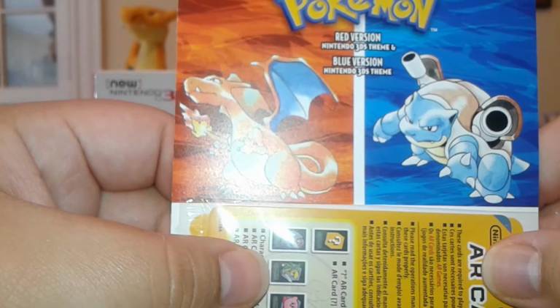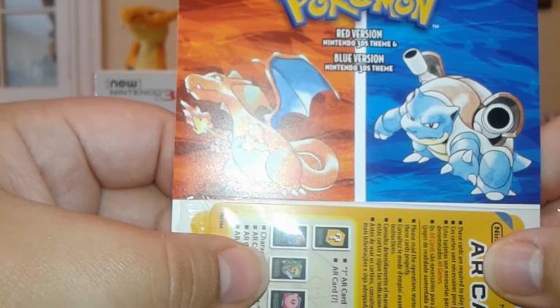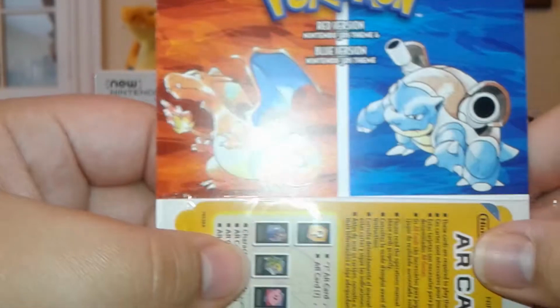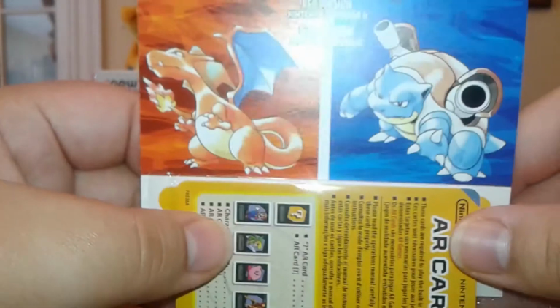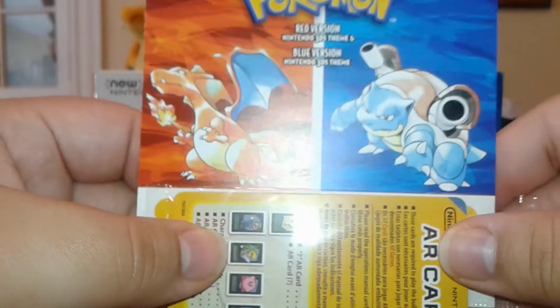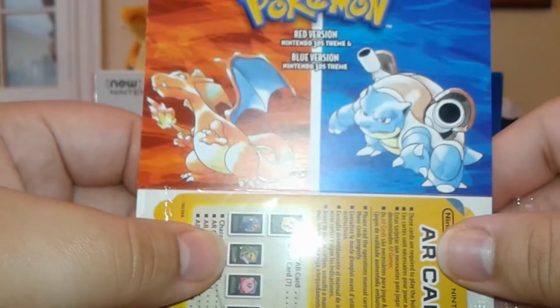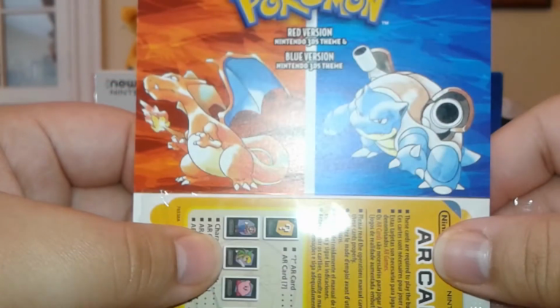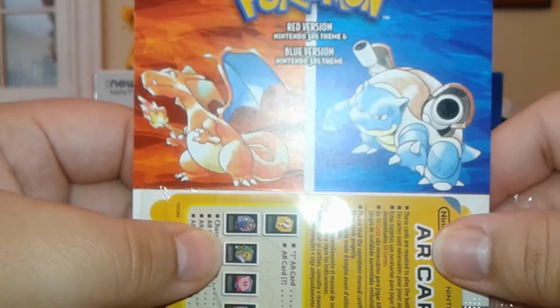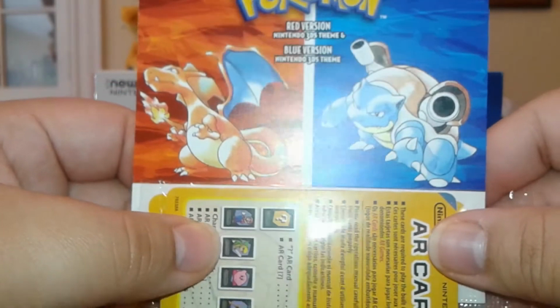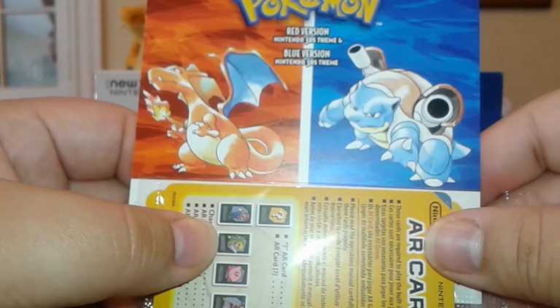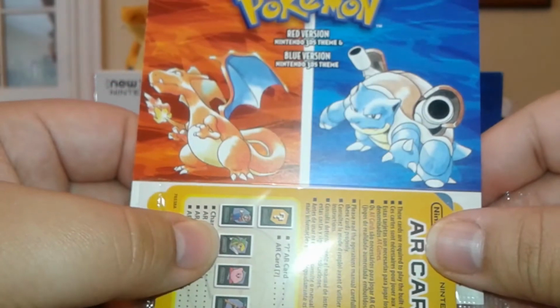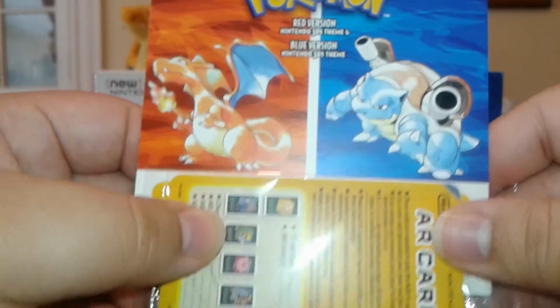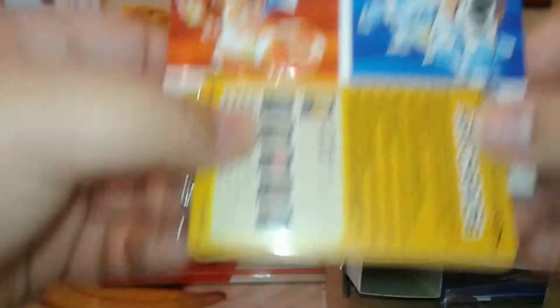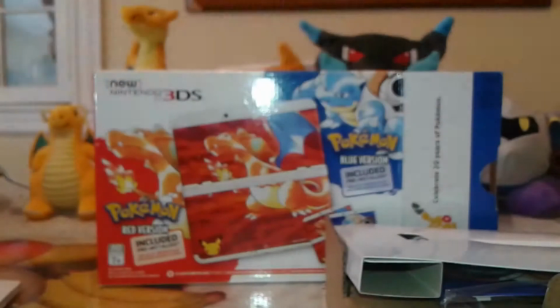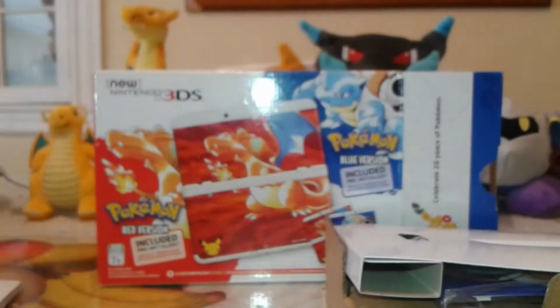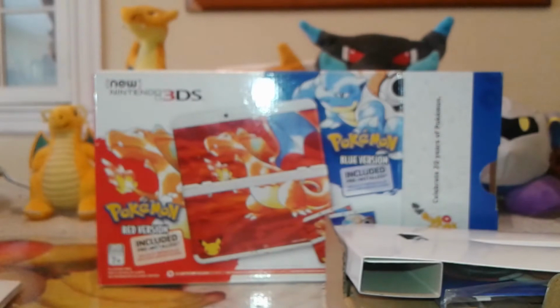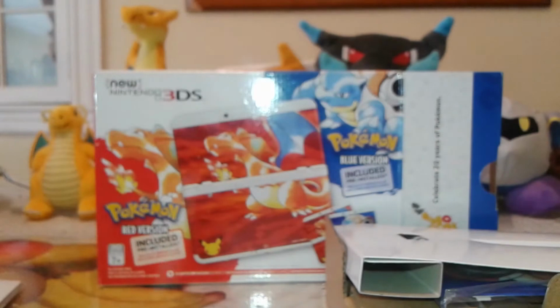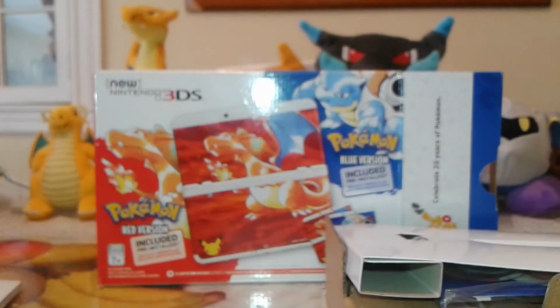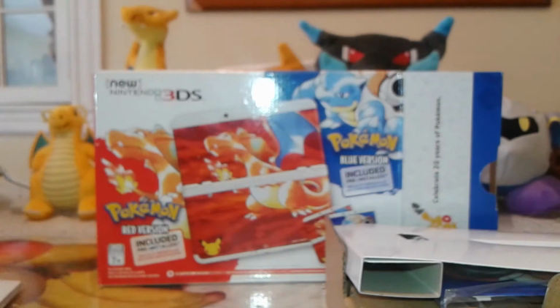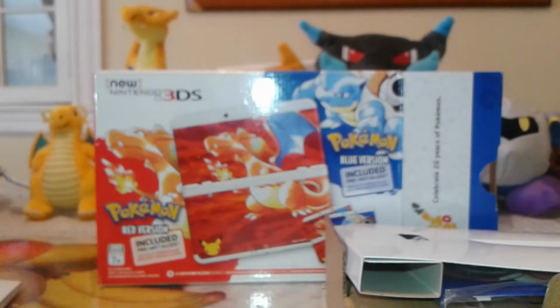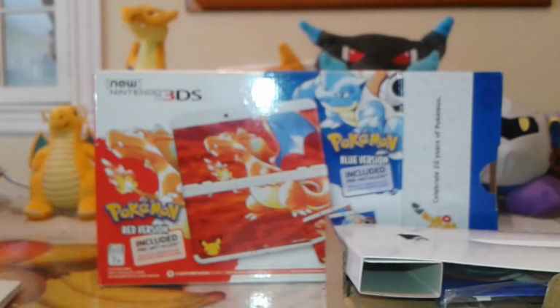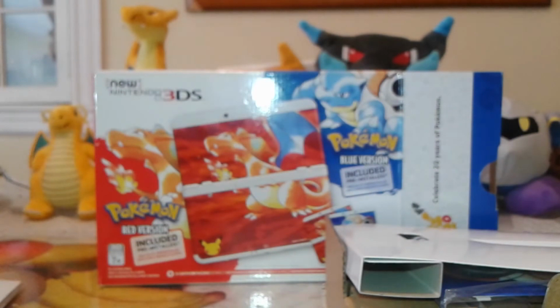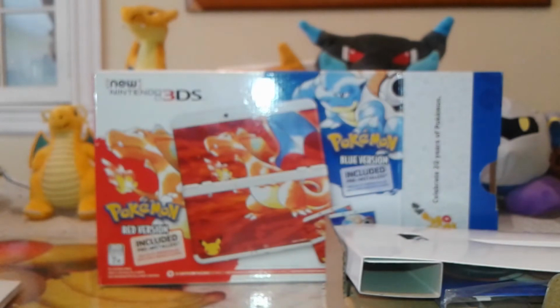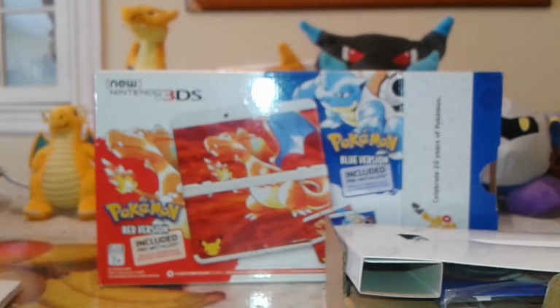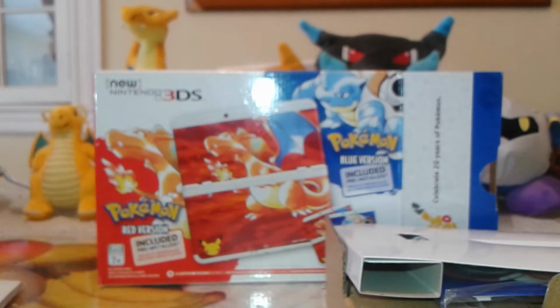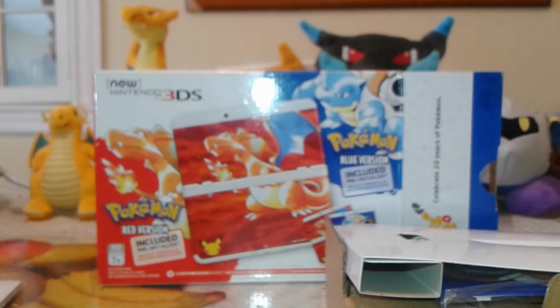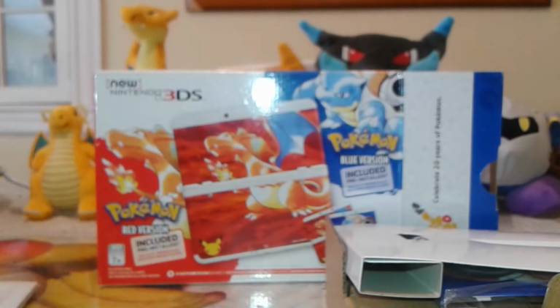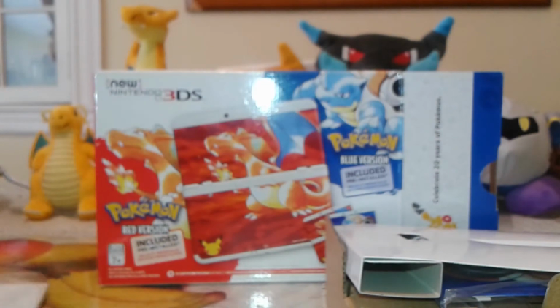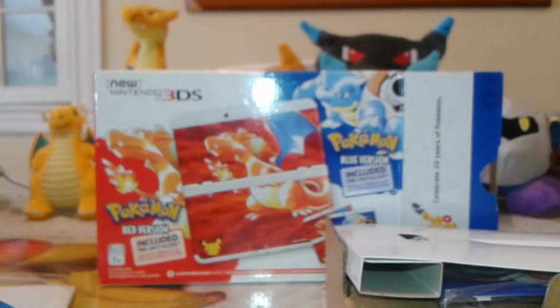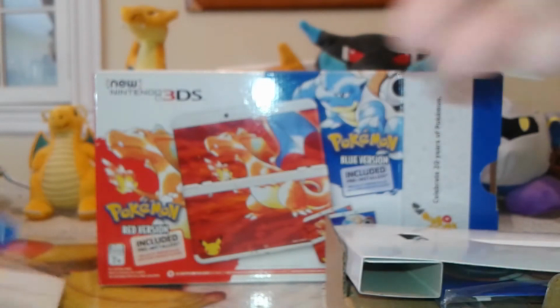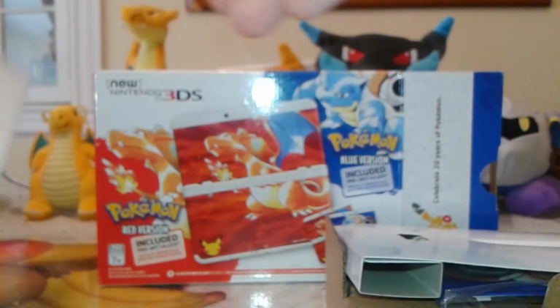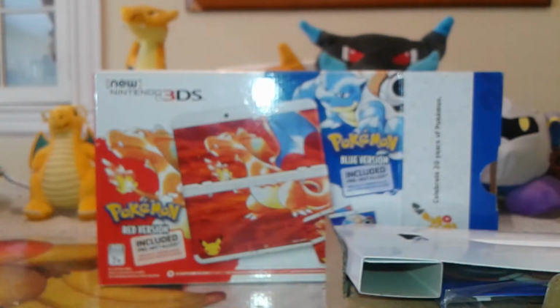It is two themes right there: Charizard and Blastoise.